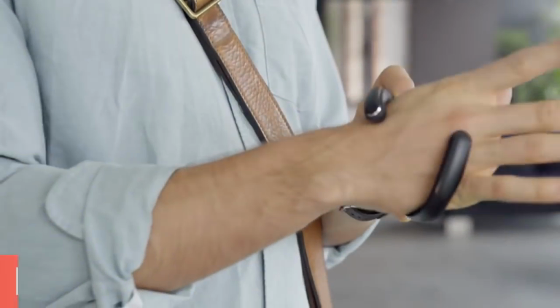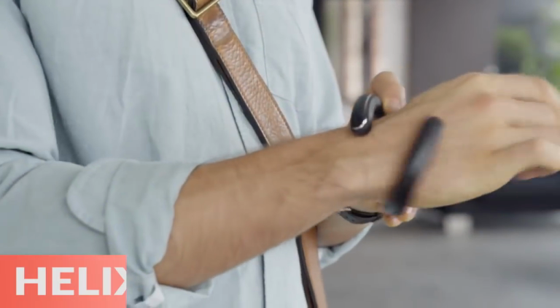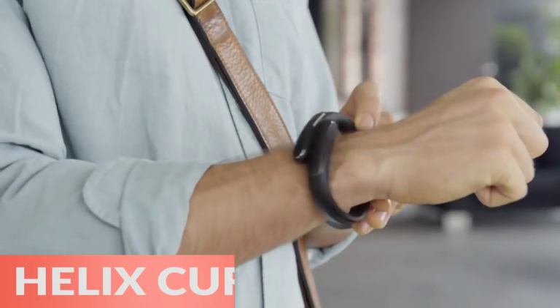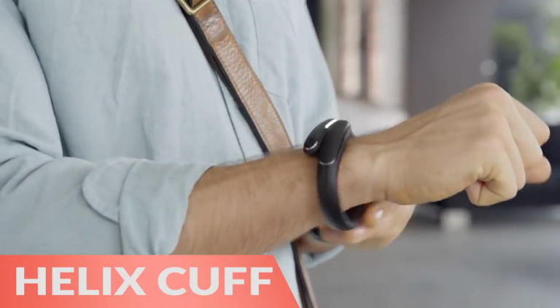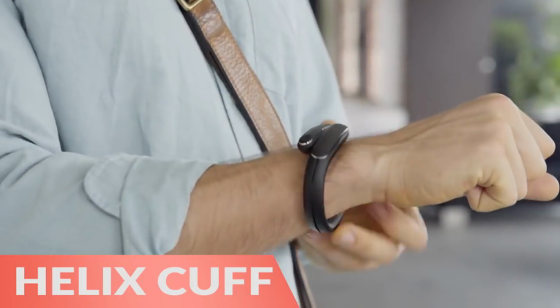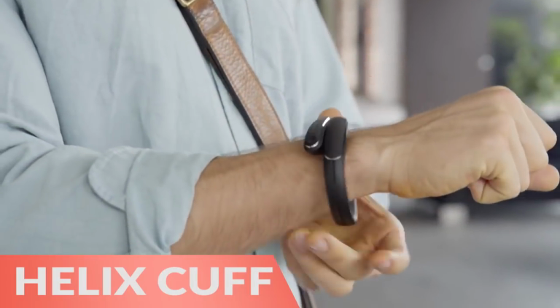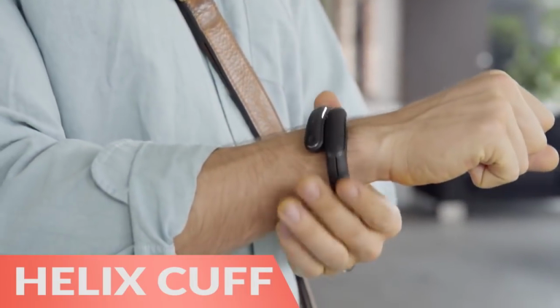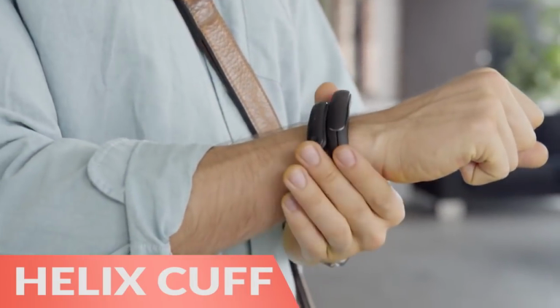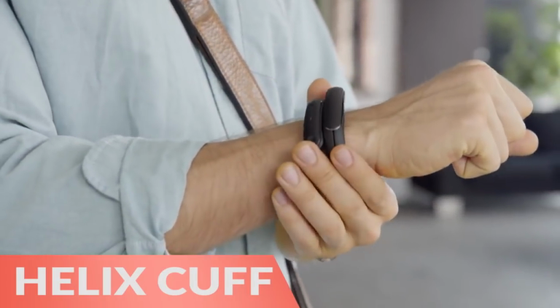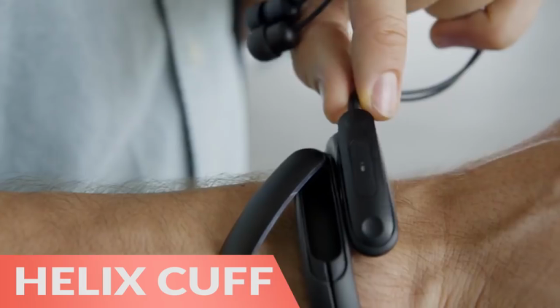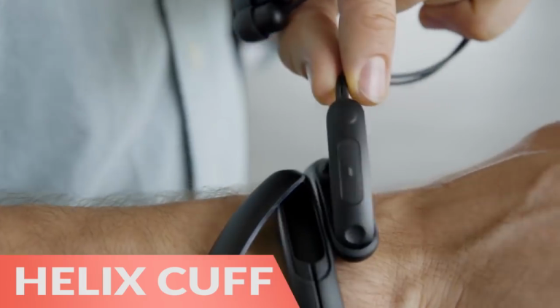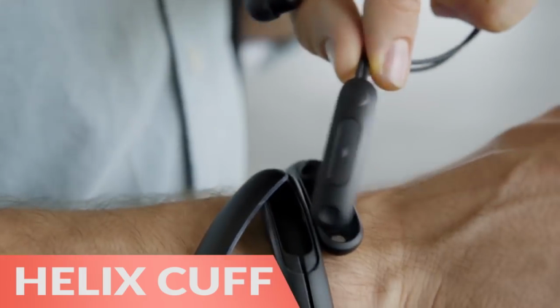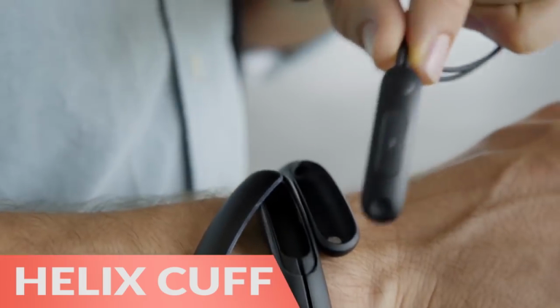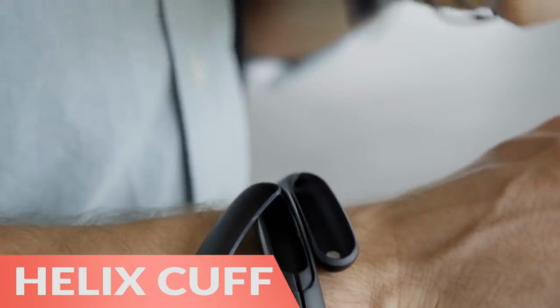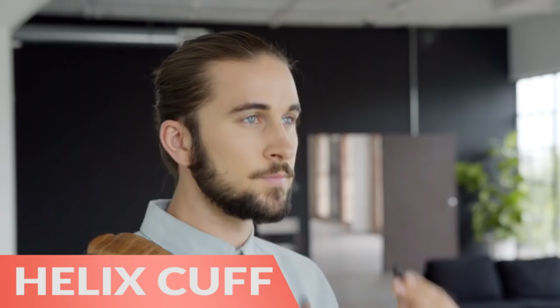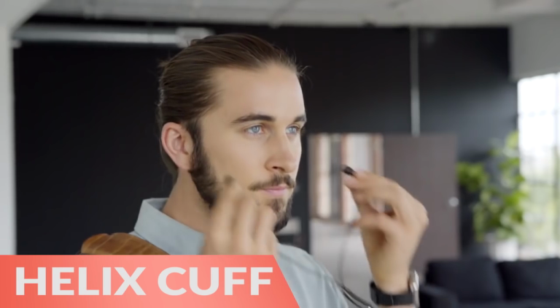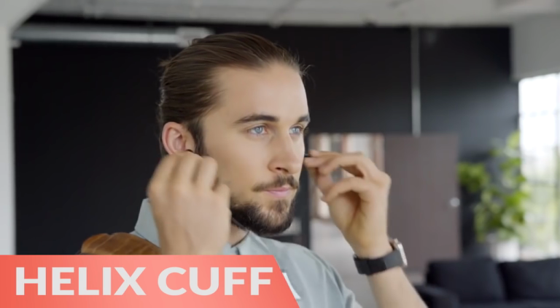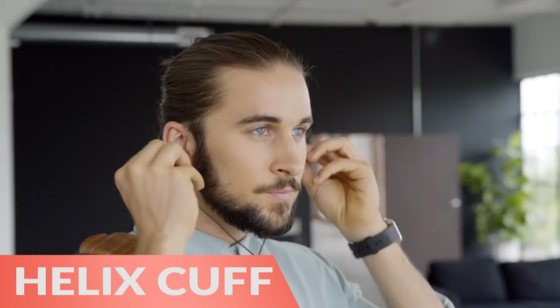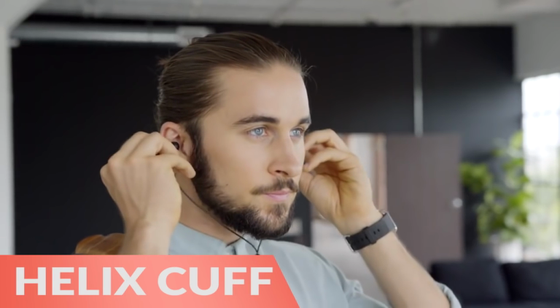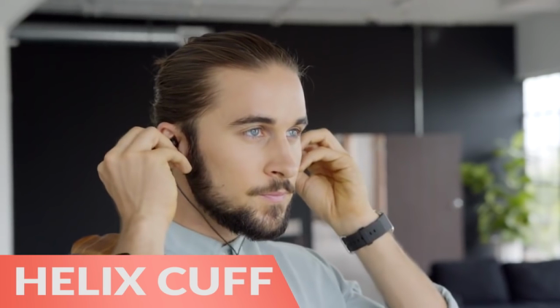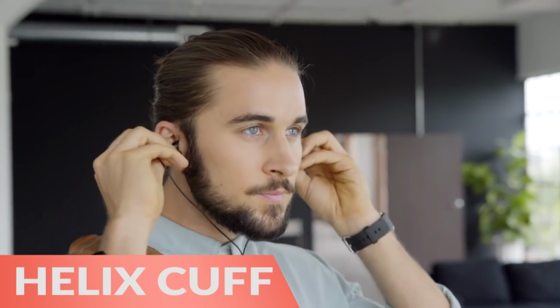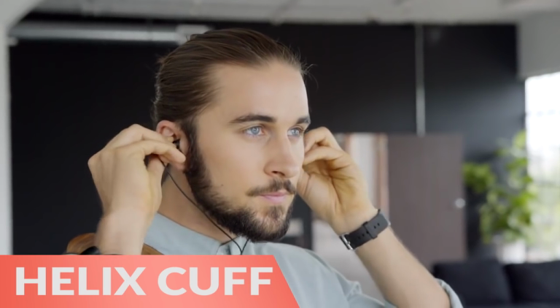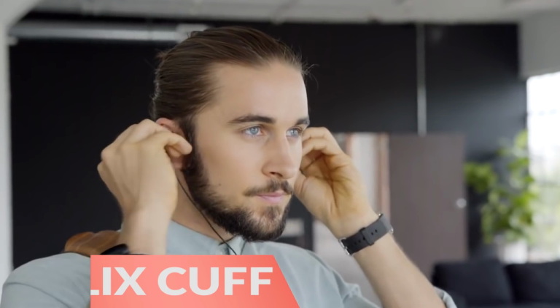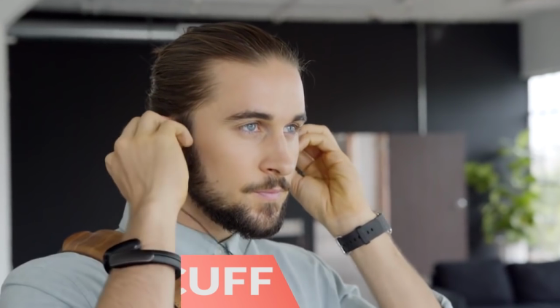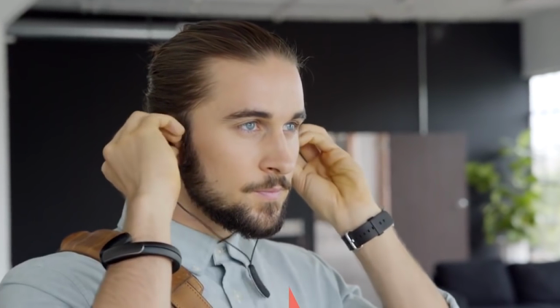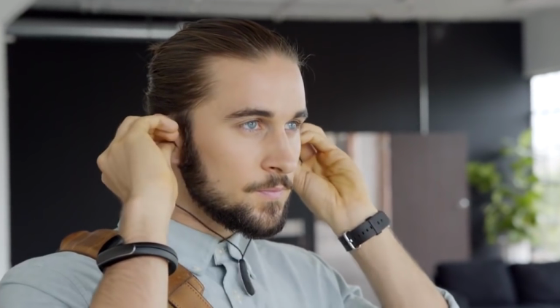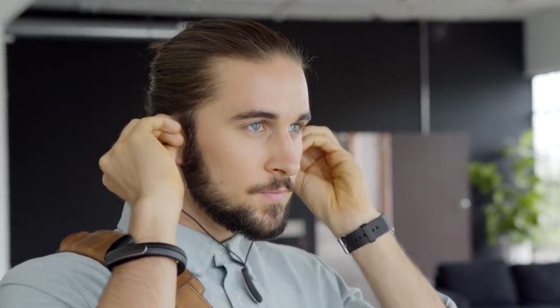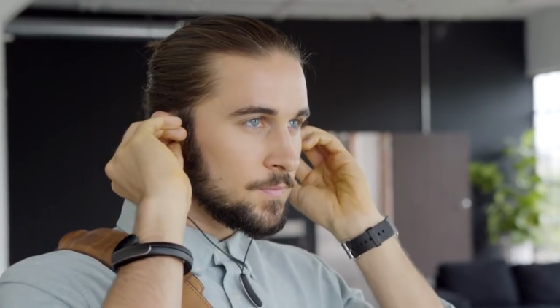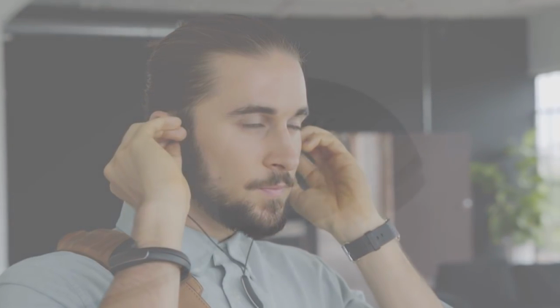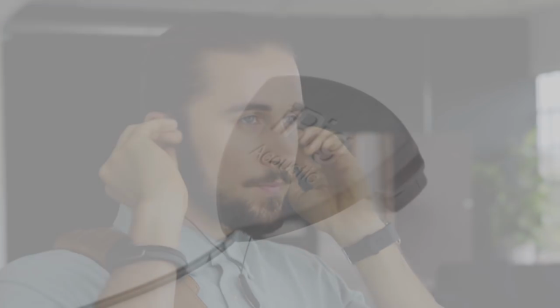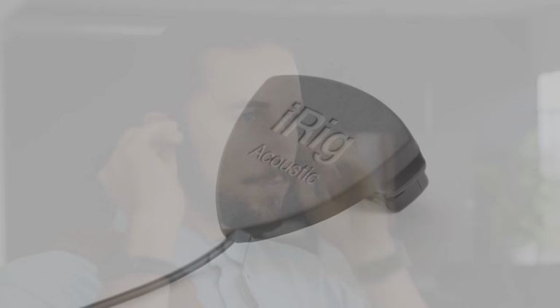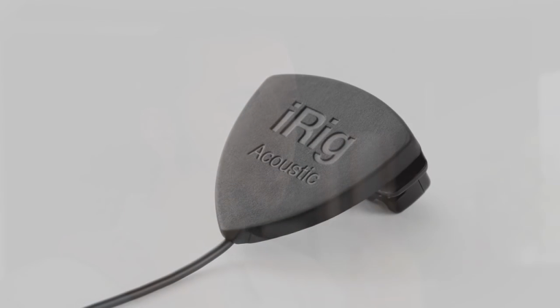First, the Helix Cuff is the first wearable wireless Bluetooth headphones. You carry it right on your wrist.